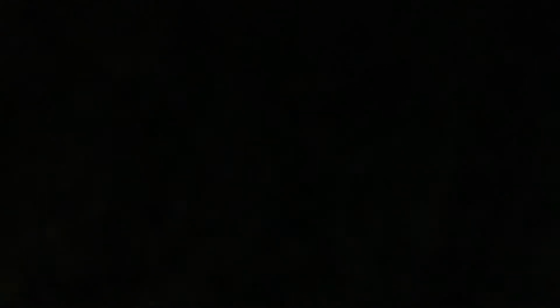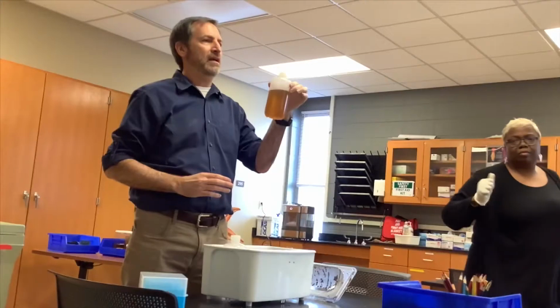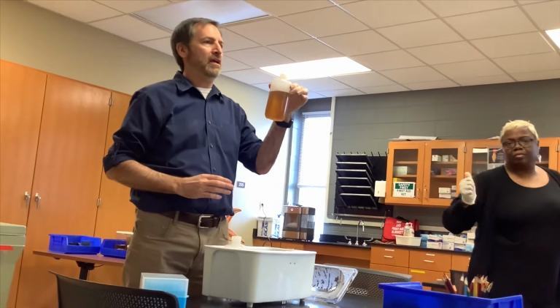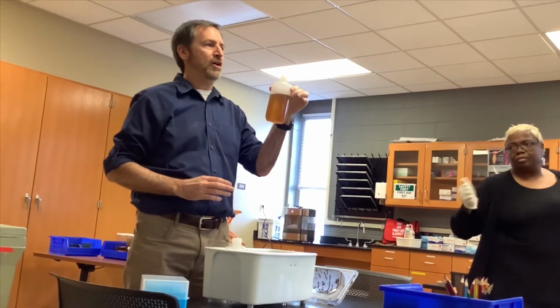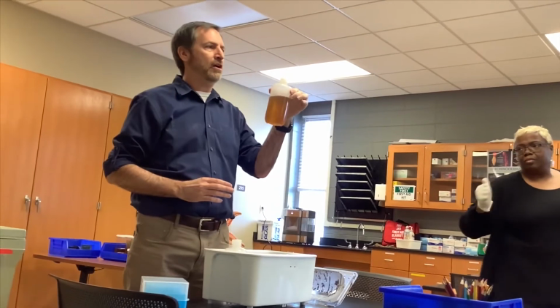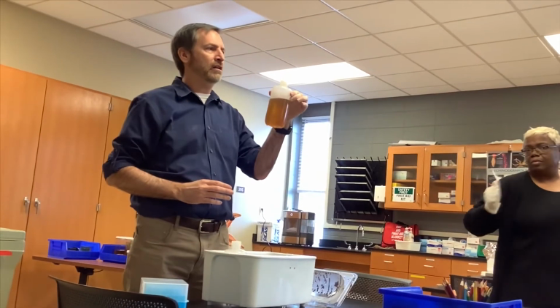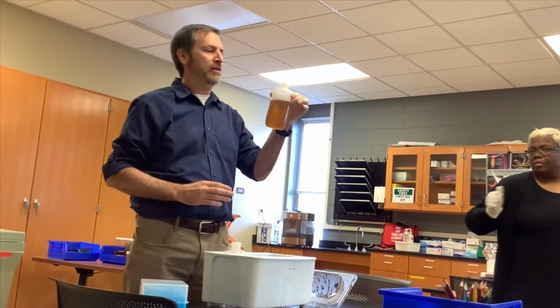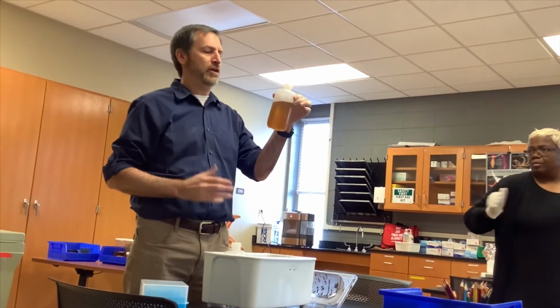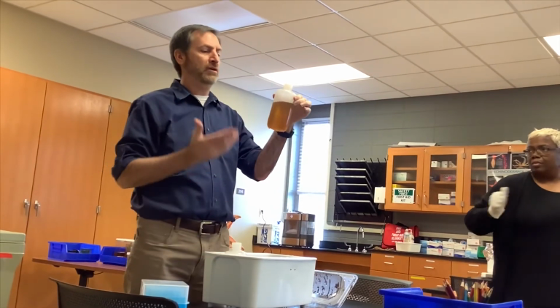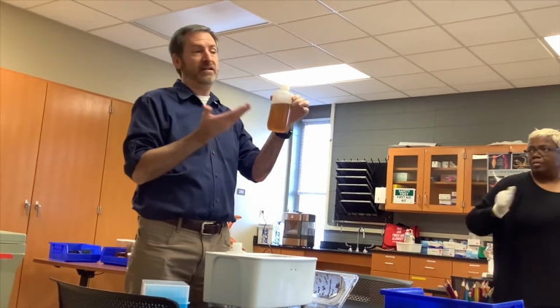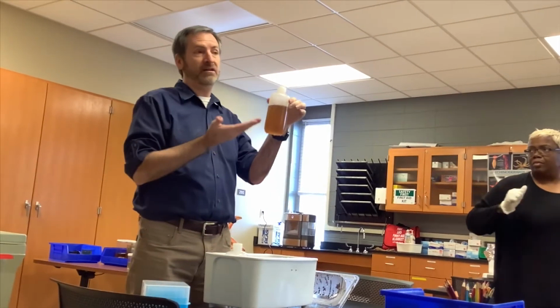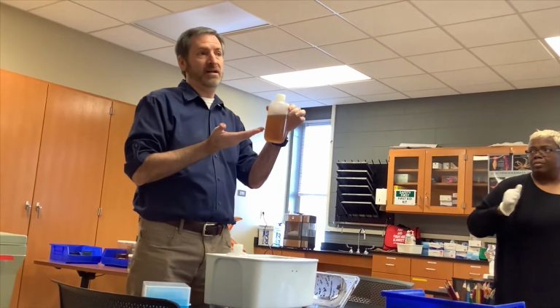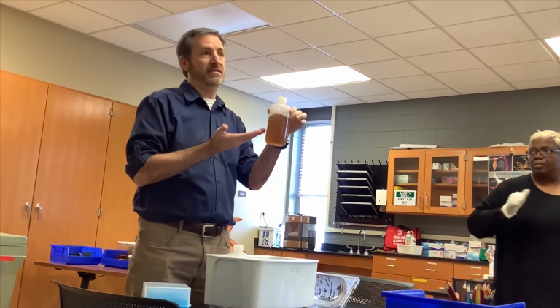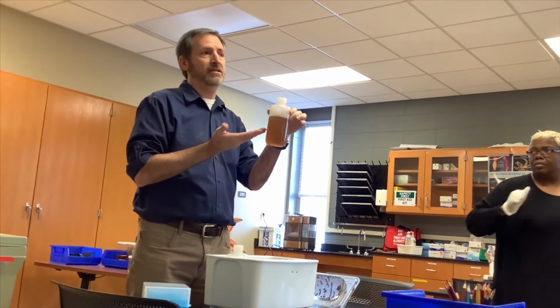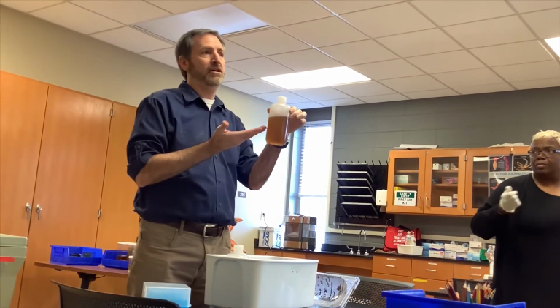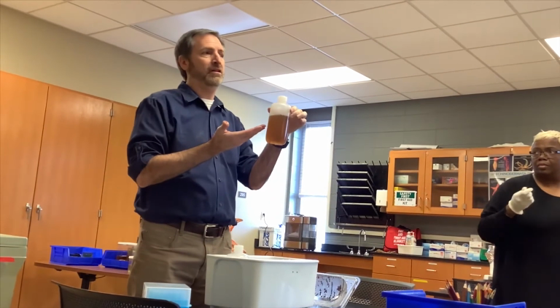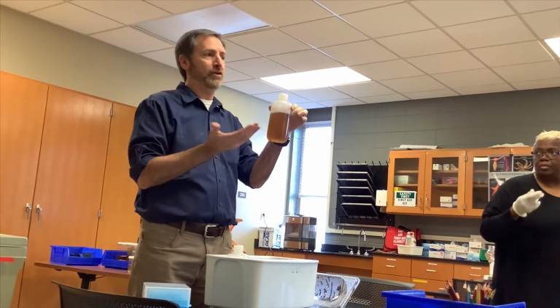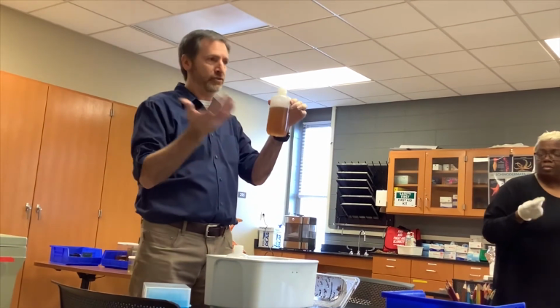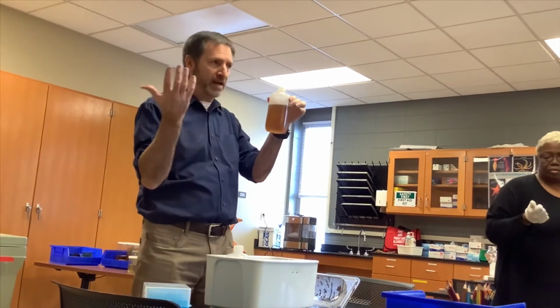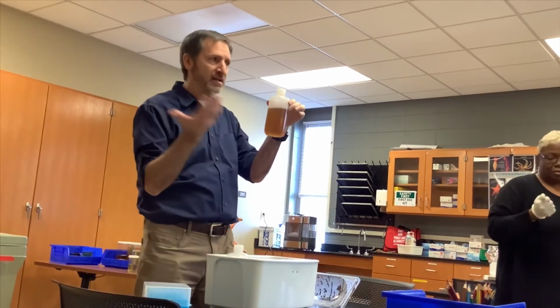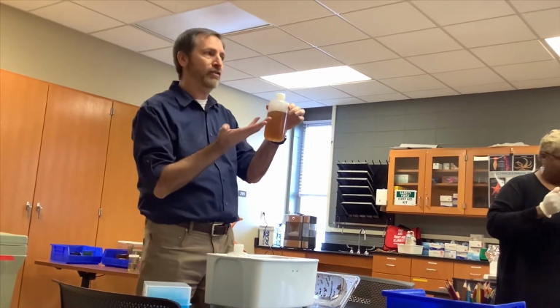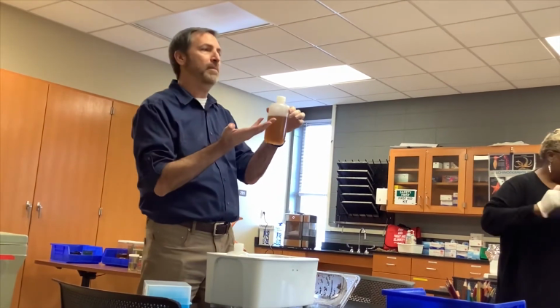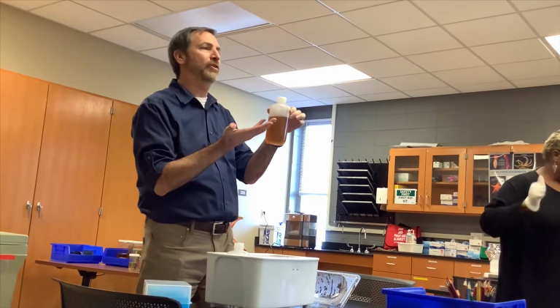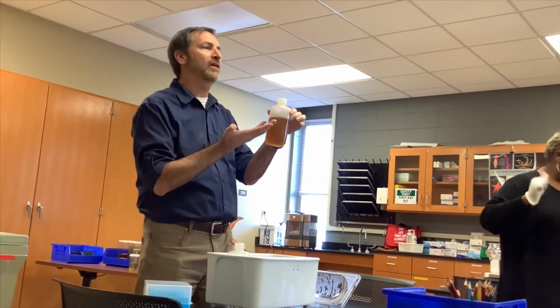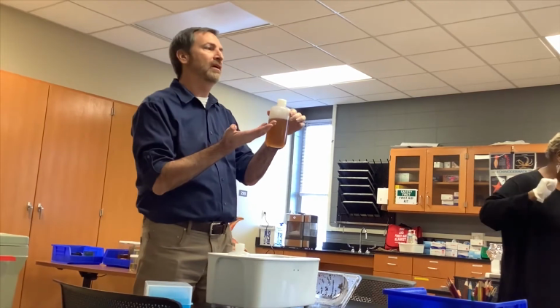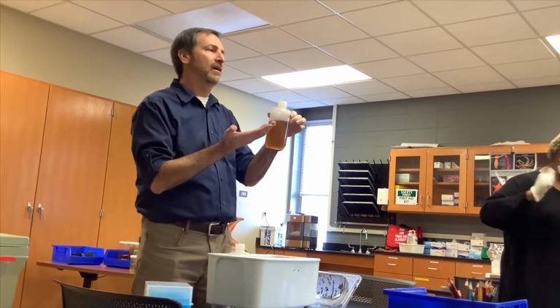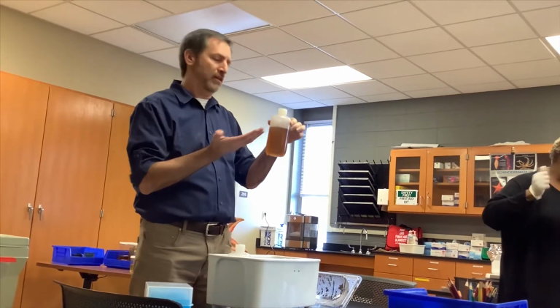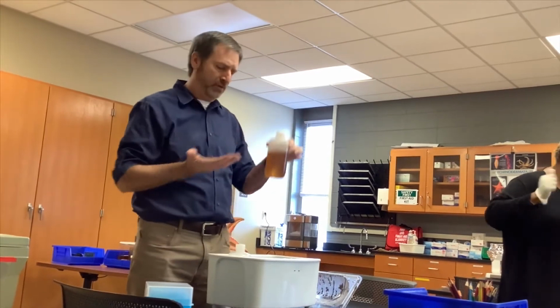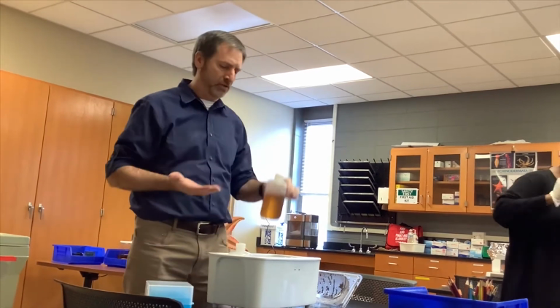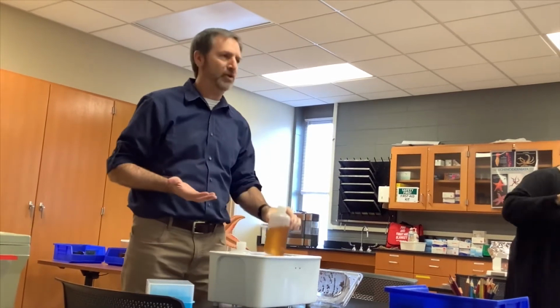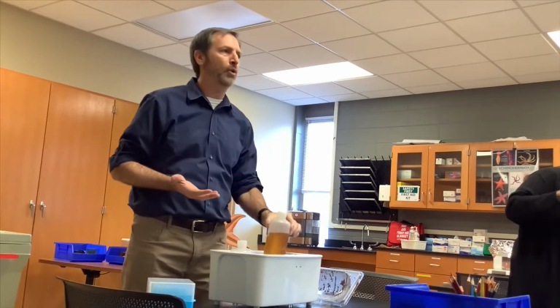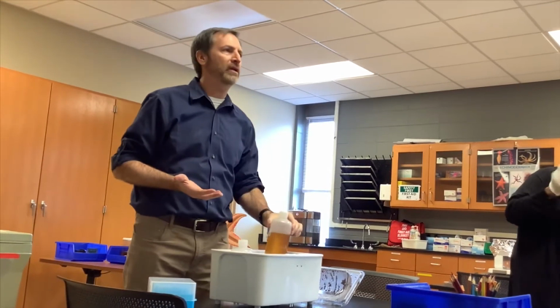The autoclave not only sterilizes it, it also made it nice and melted. And then we've just been holding it.